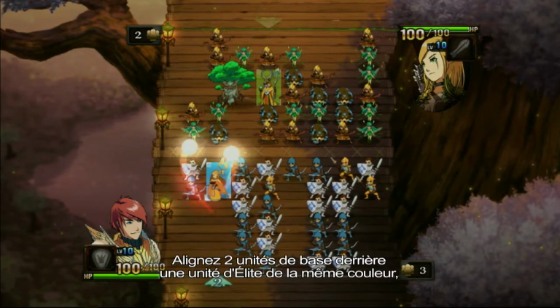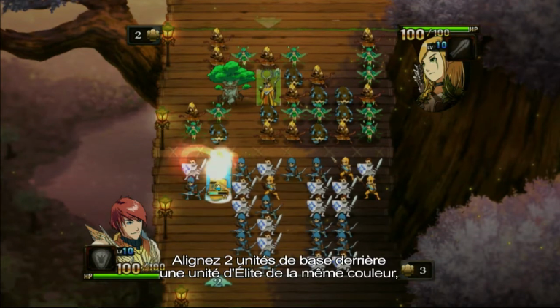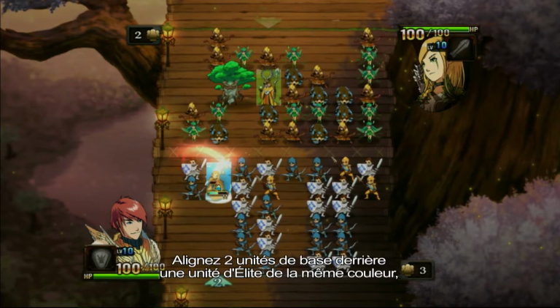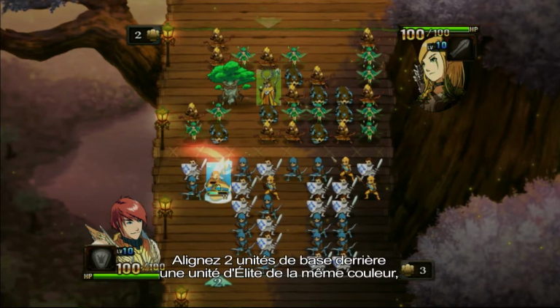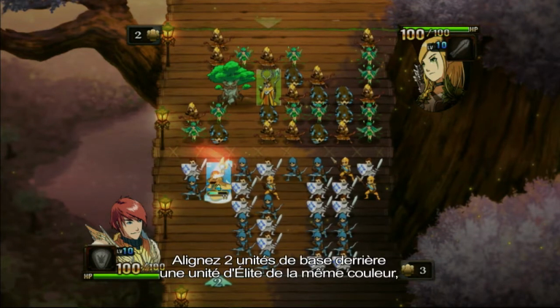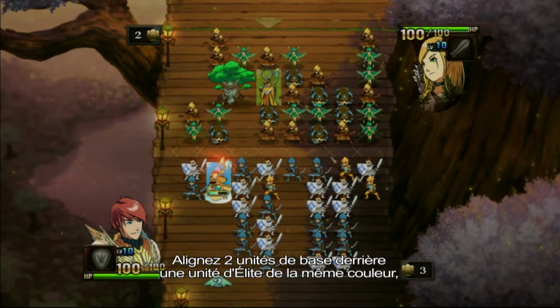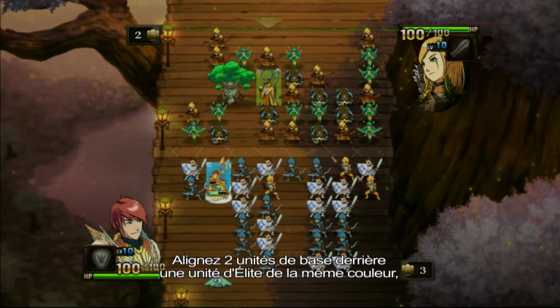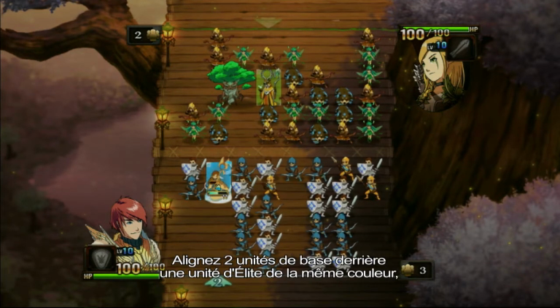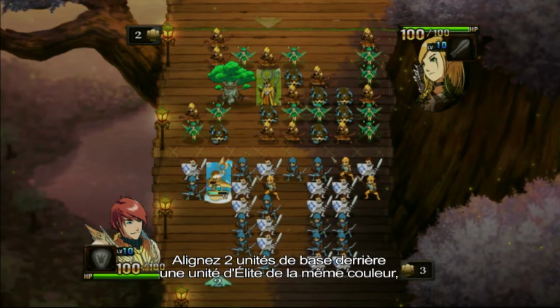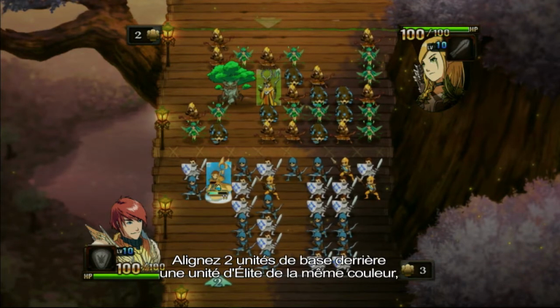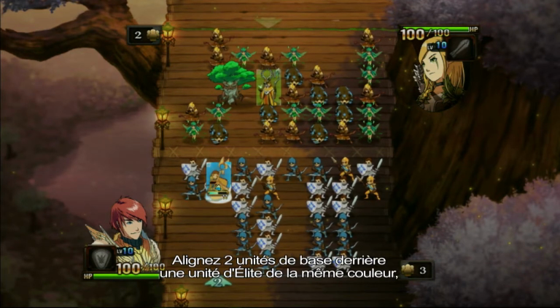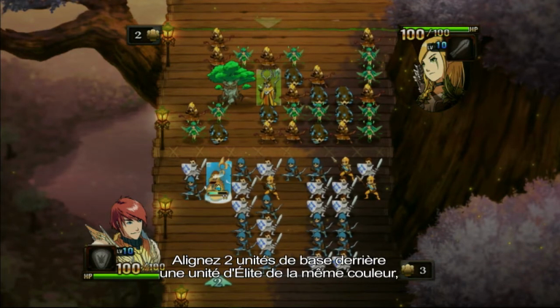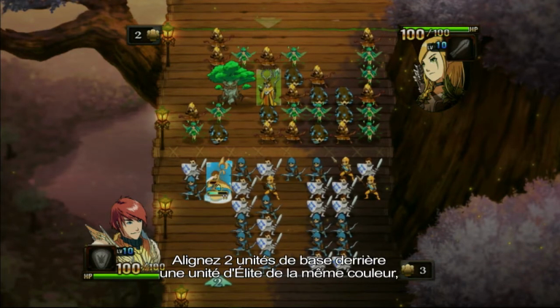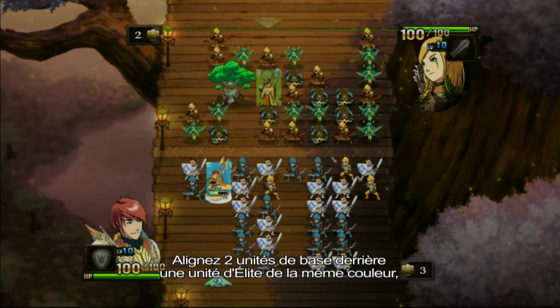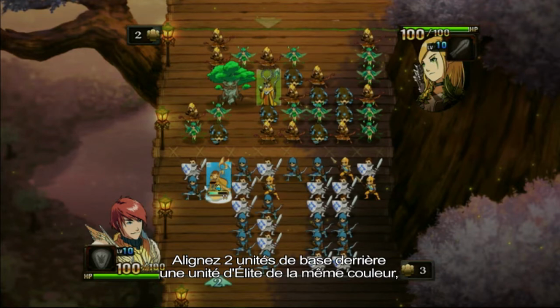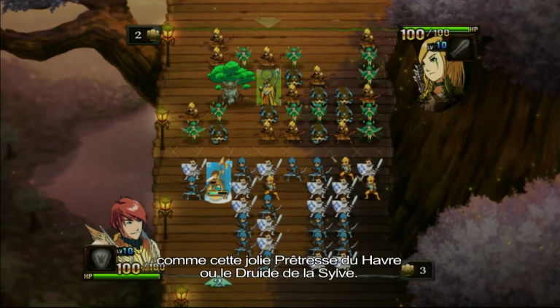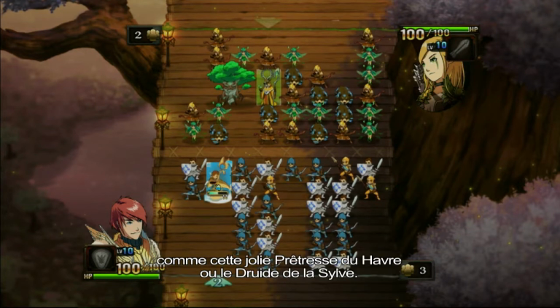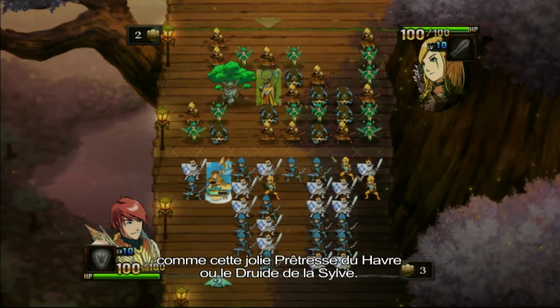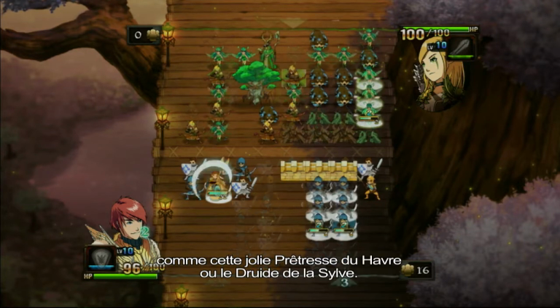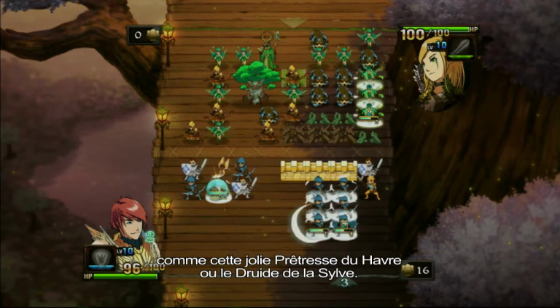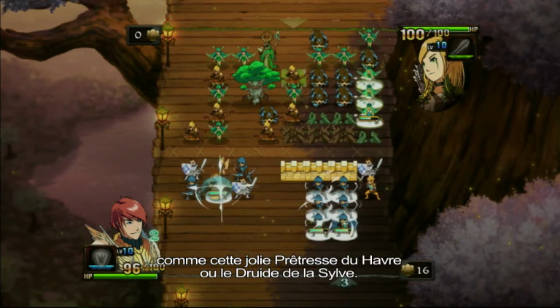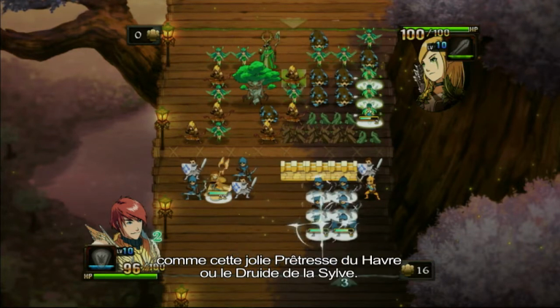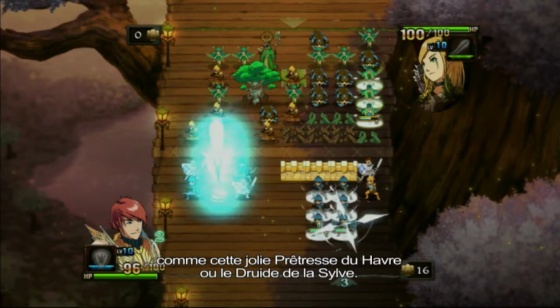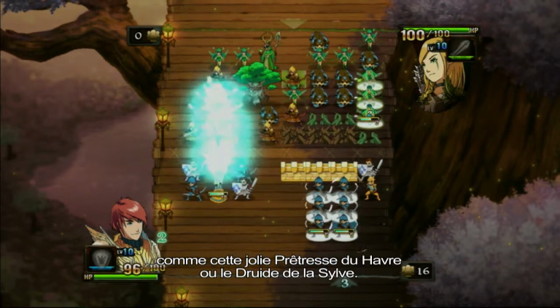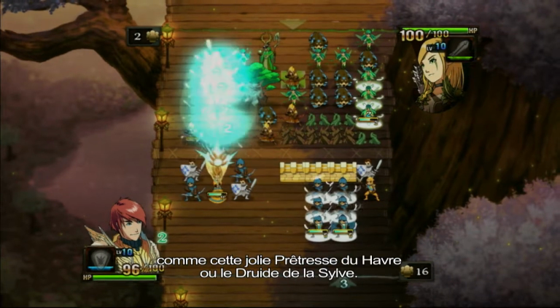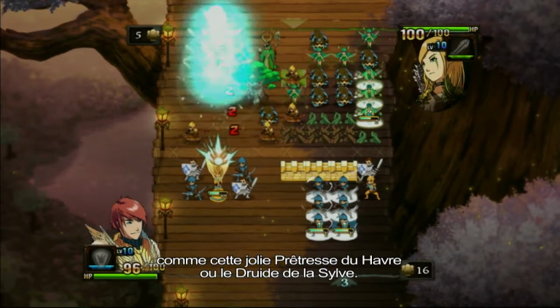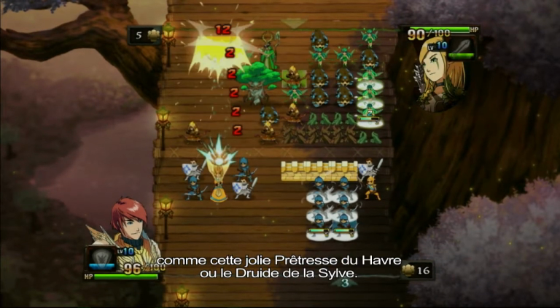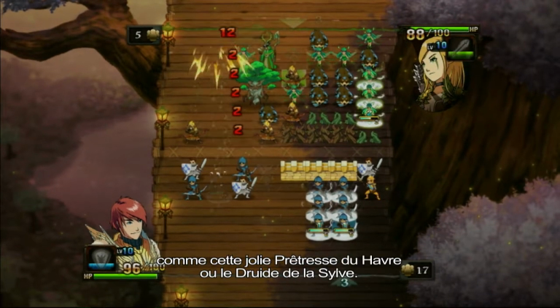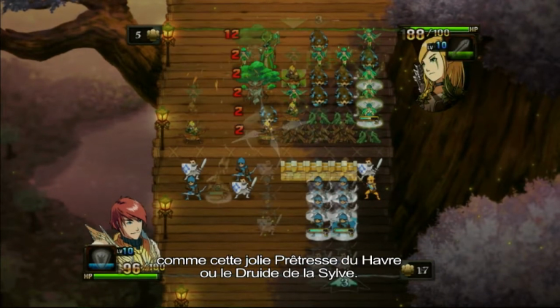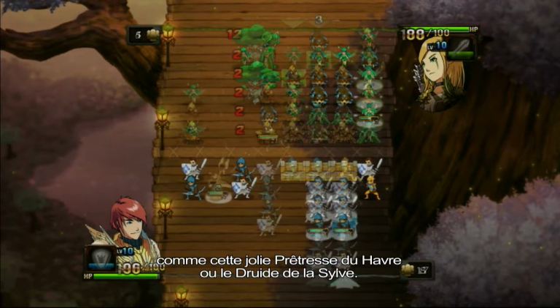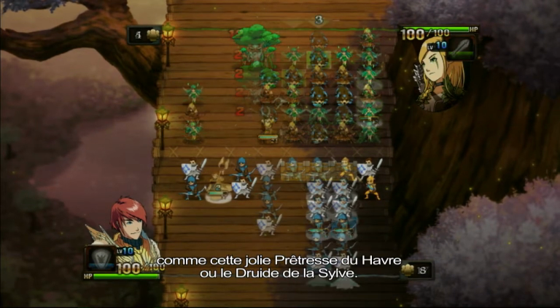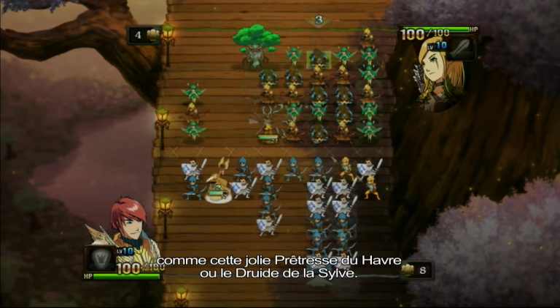Align two core units behind an elite unit of the same color — say, the lovely Priestess of Haven, for example, or the Sylvan Druid.